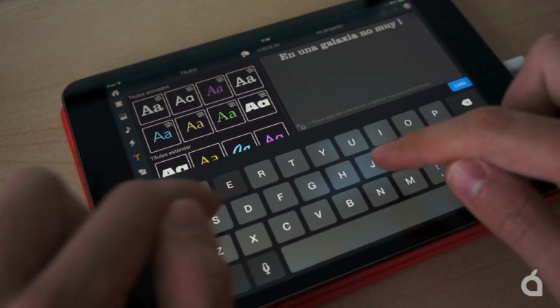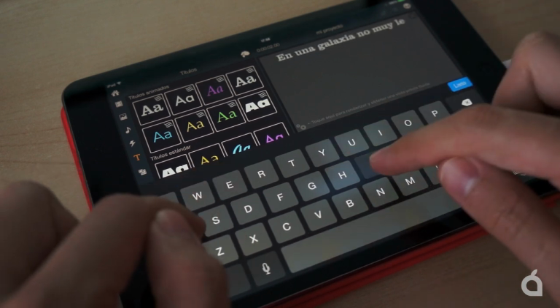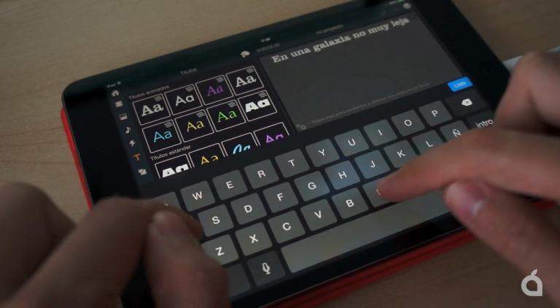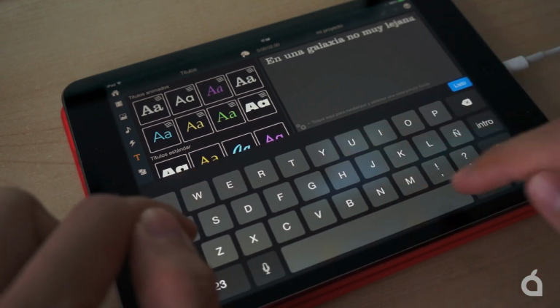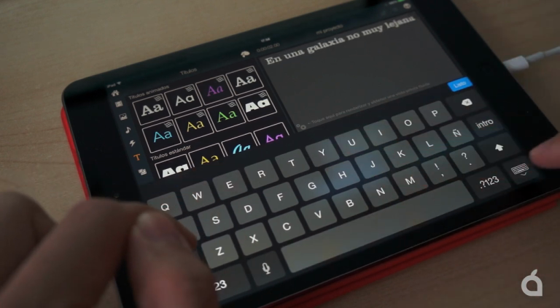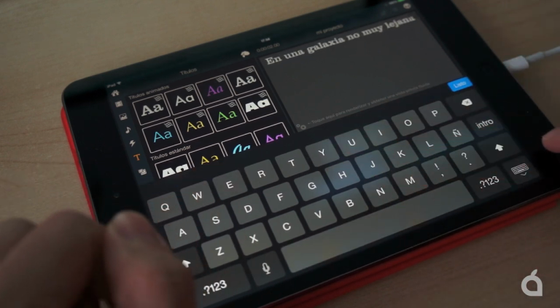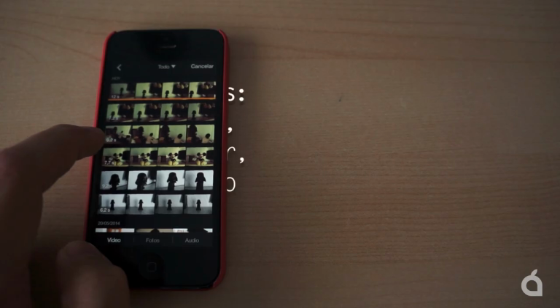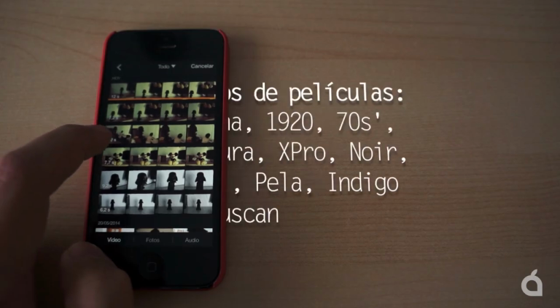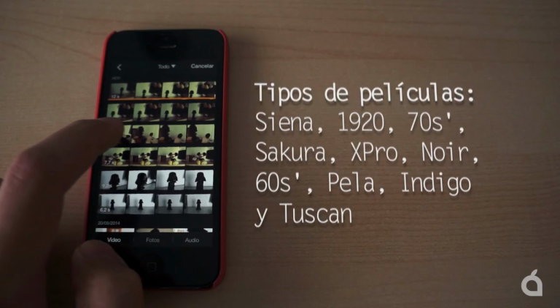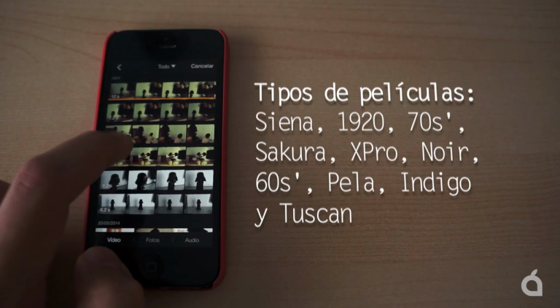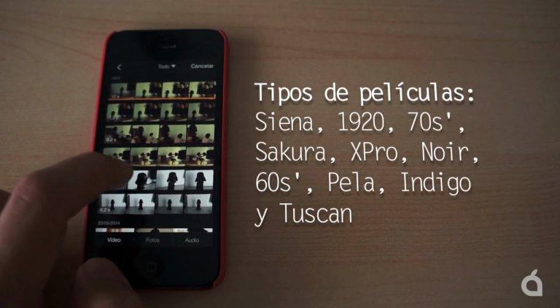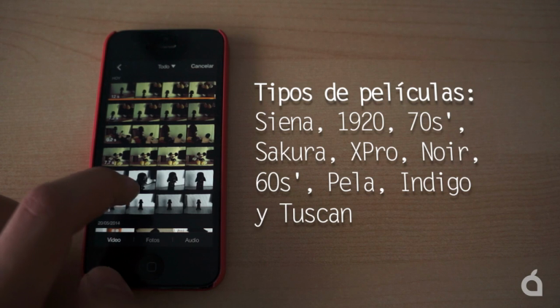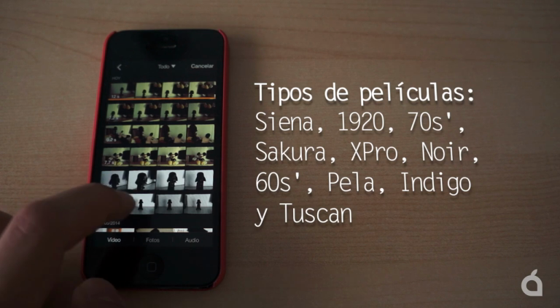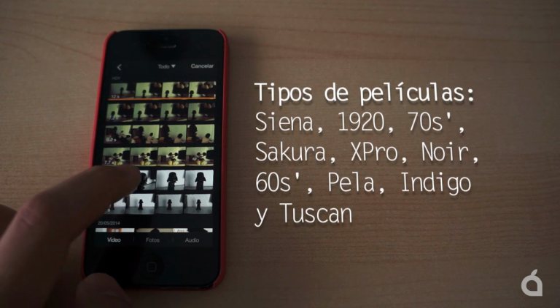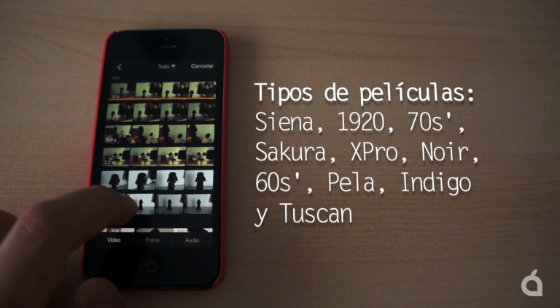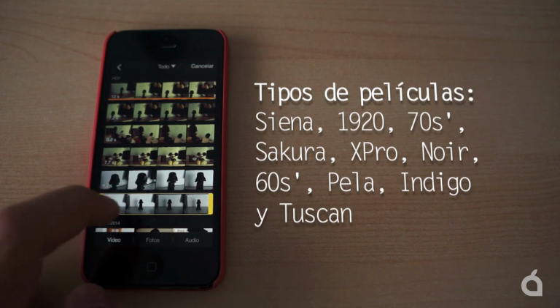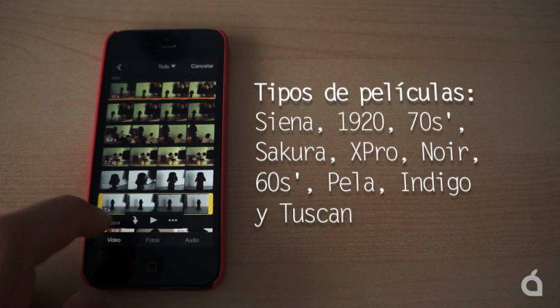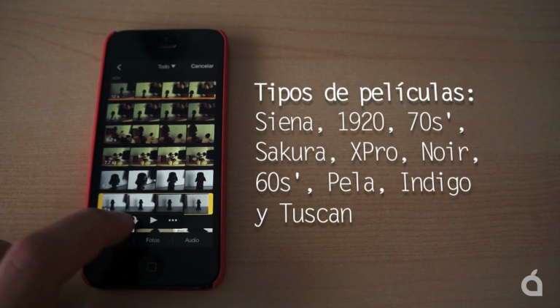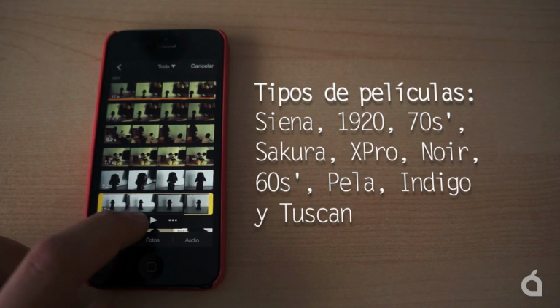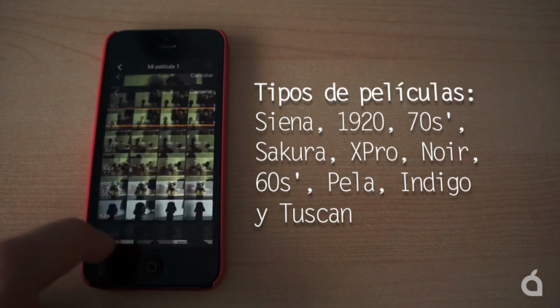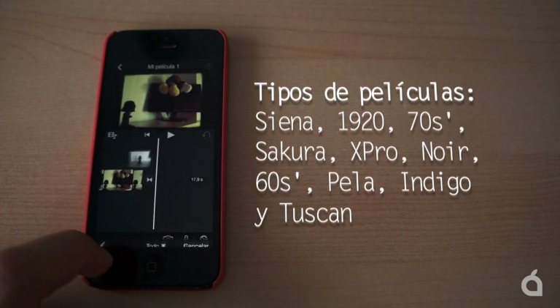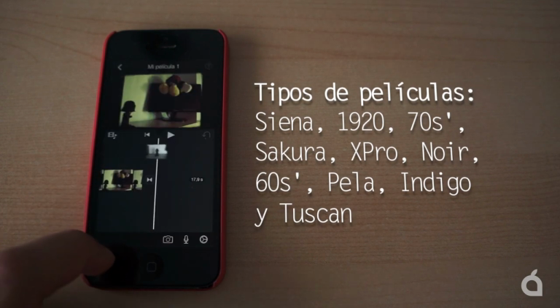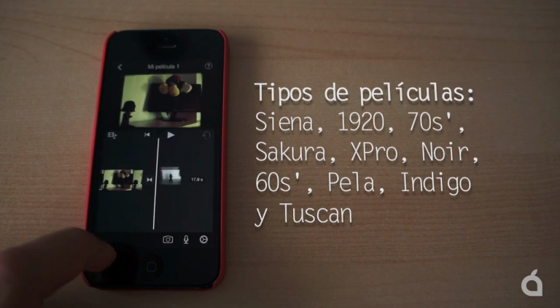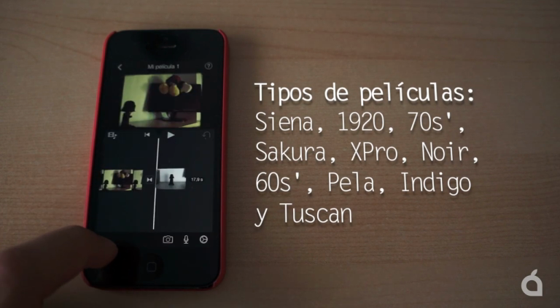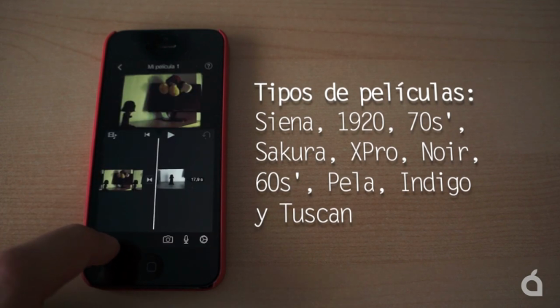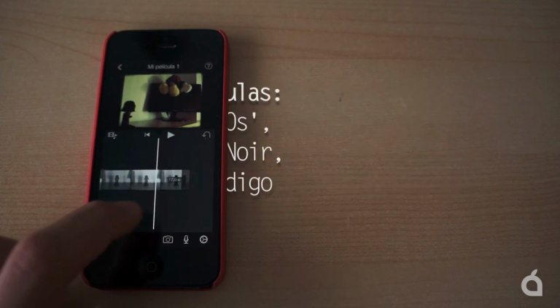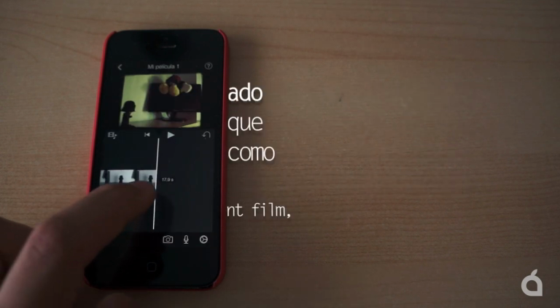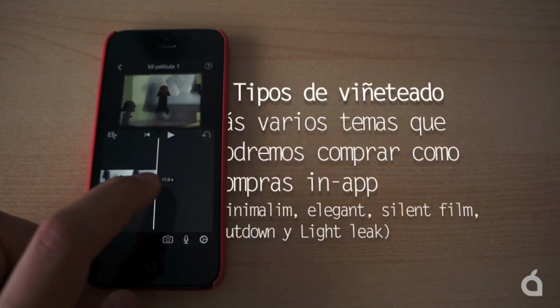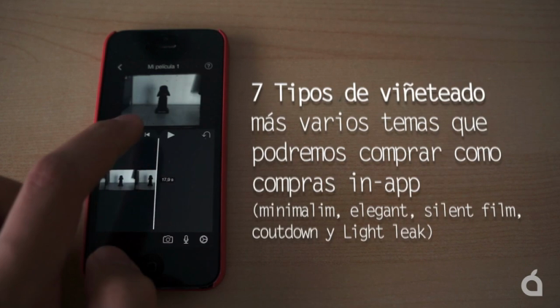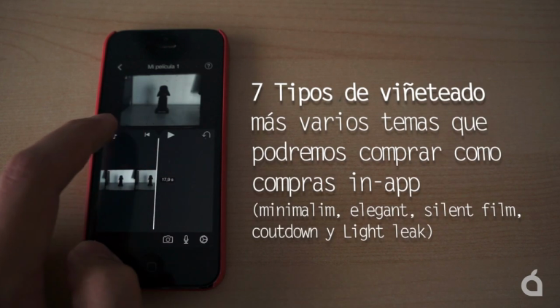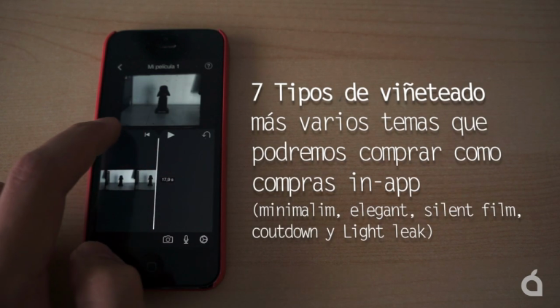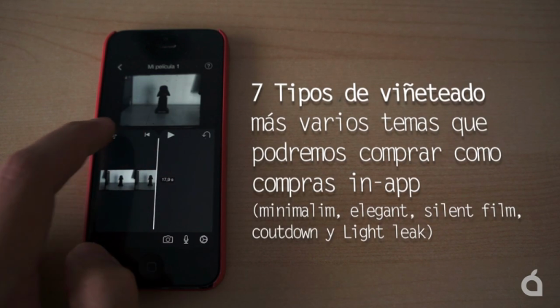Además, mediante un sistema de compra dentro de la app, podremos acceder a contenido adicional, como temas que nos amplían las posibilidades de acabados.